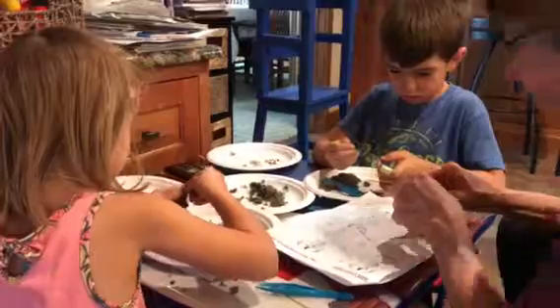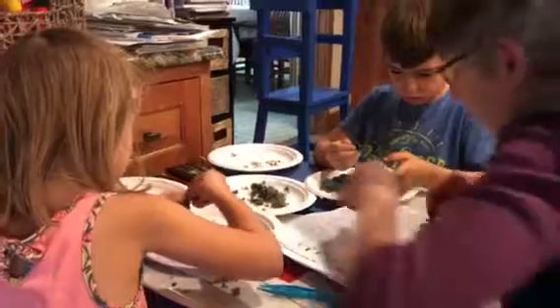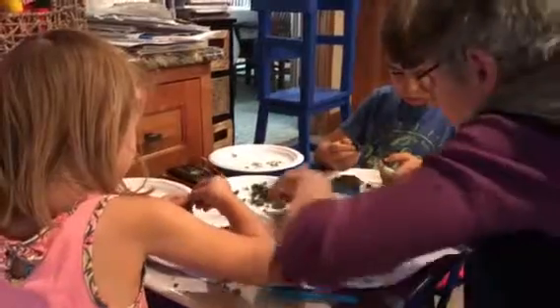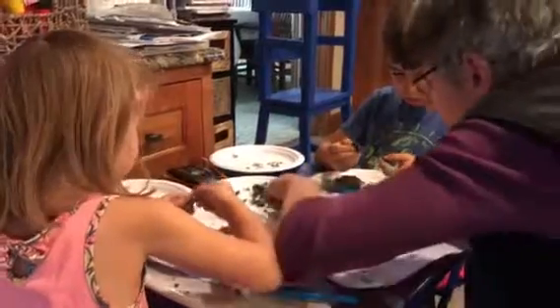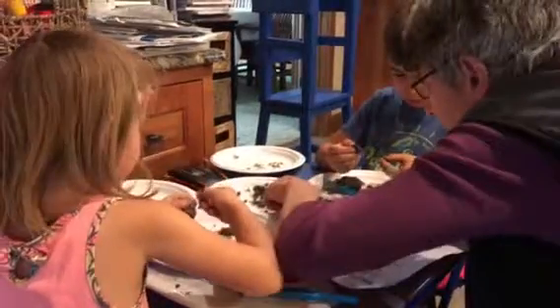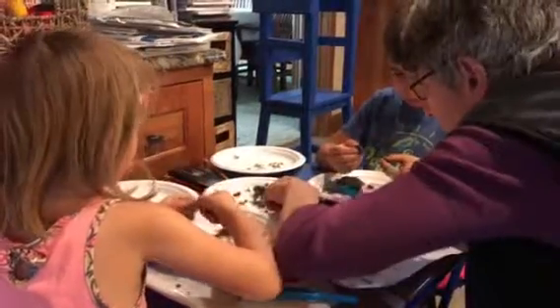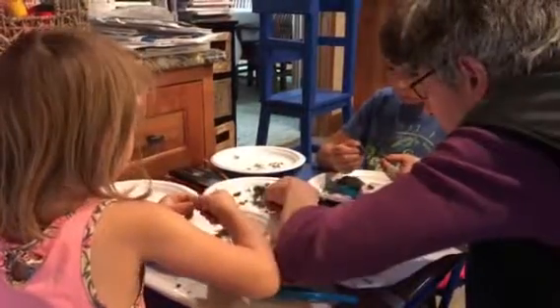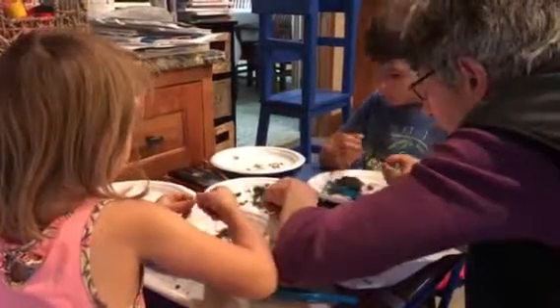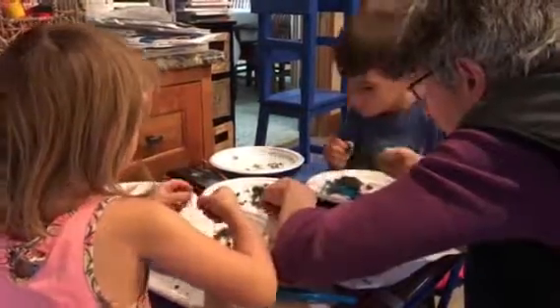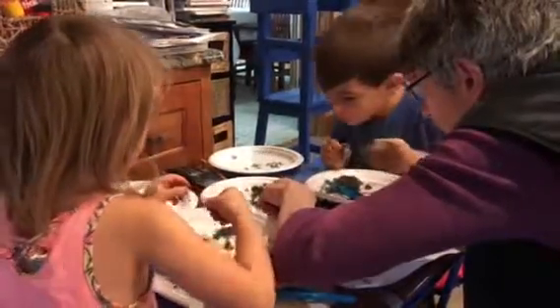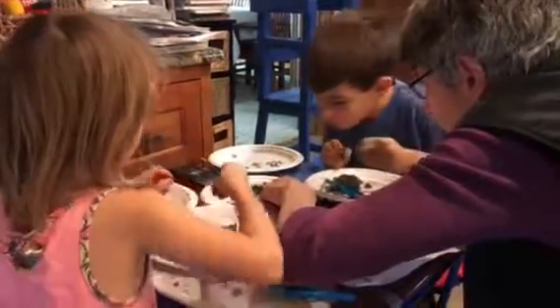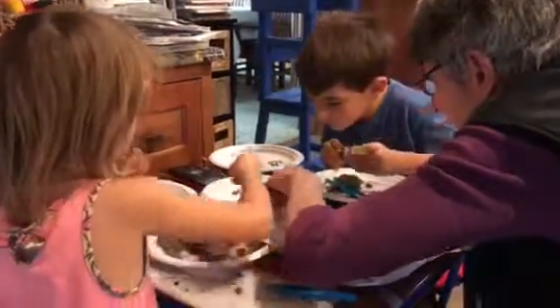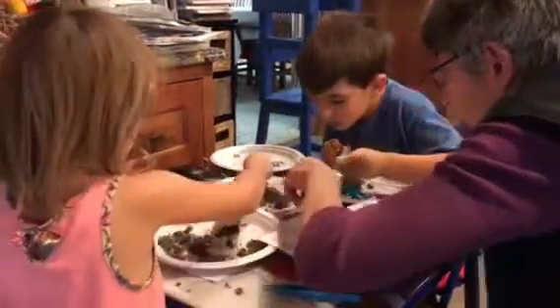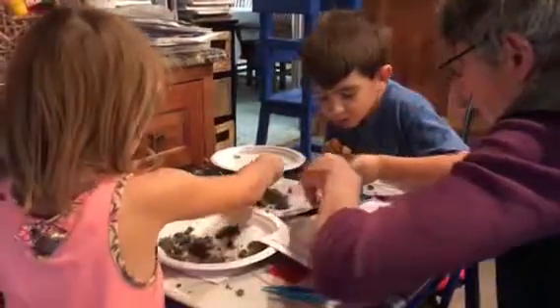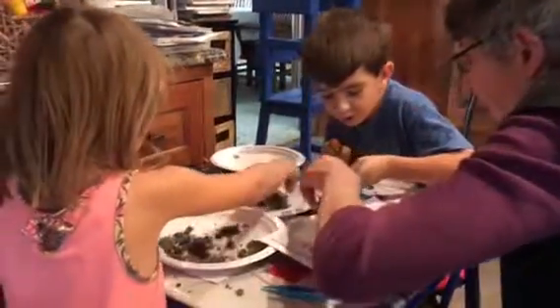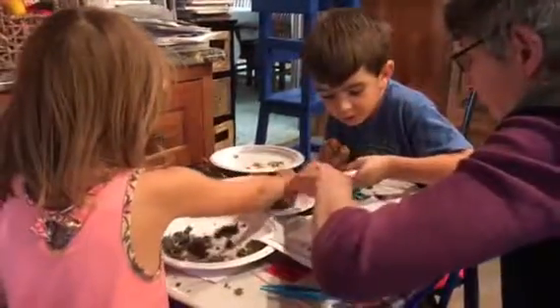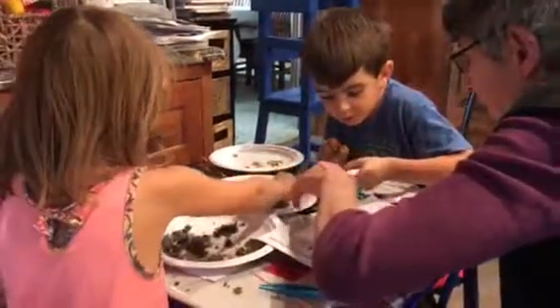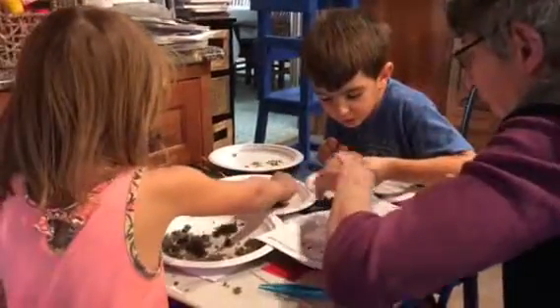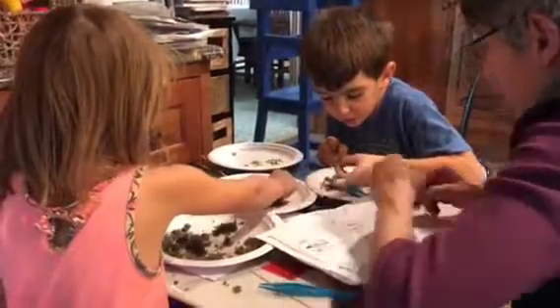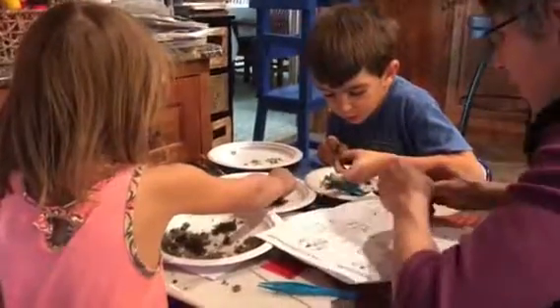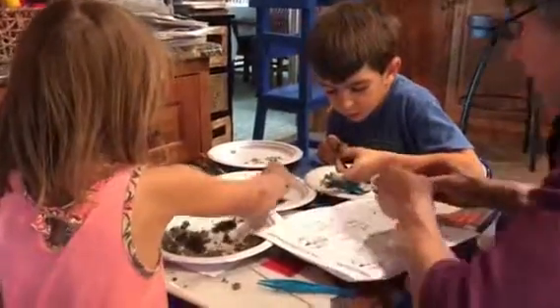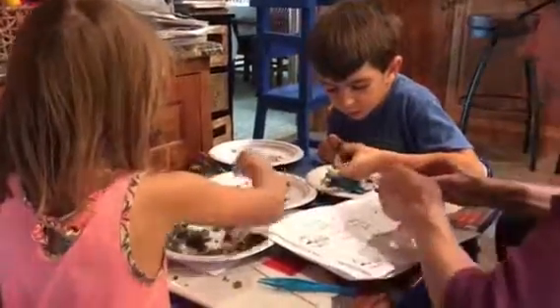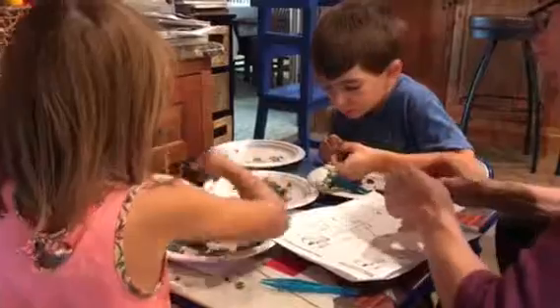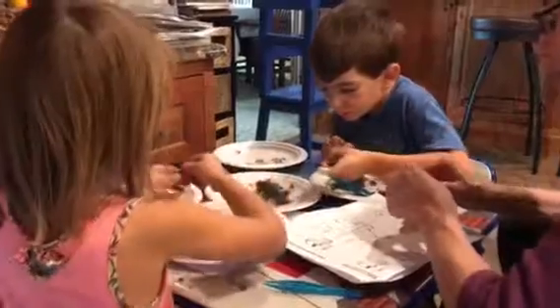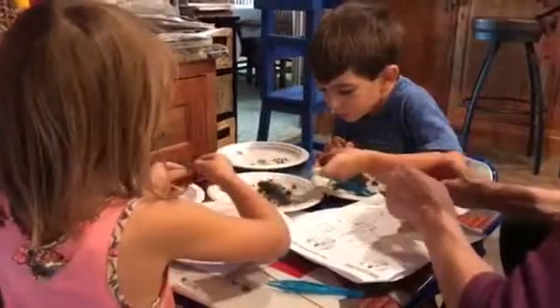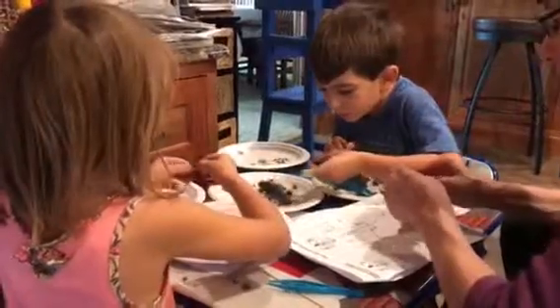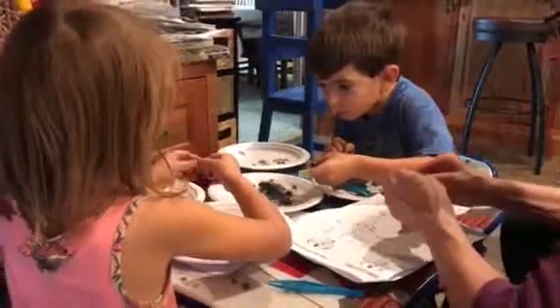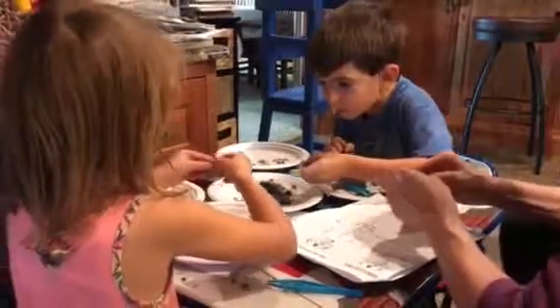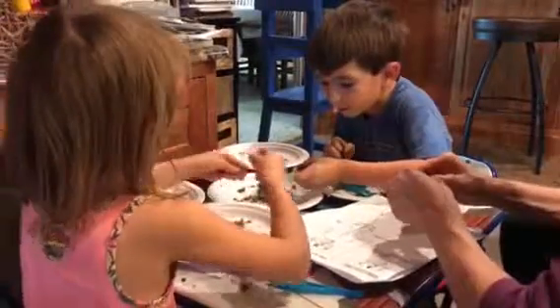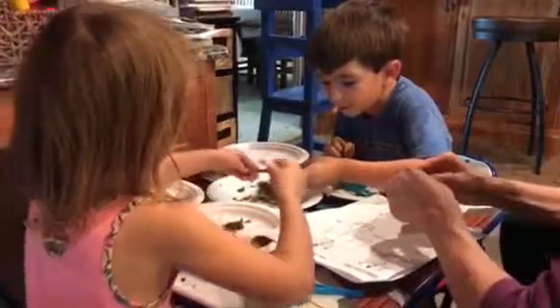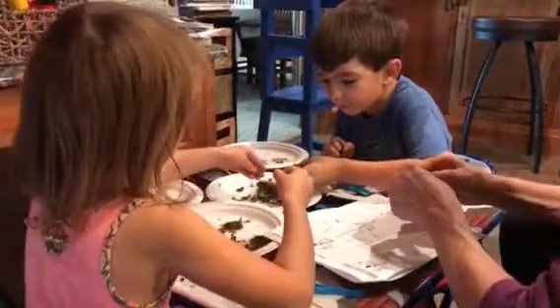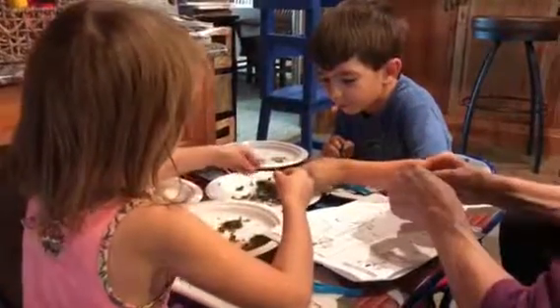Look at that. Hold on for it and put it on a plate.